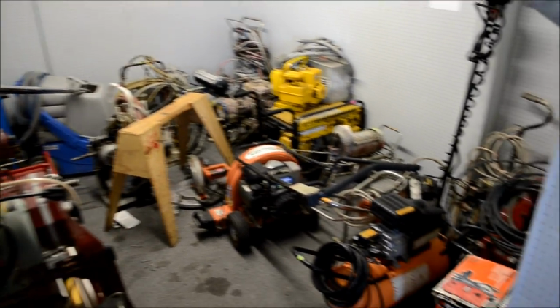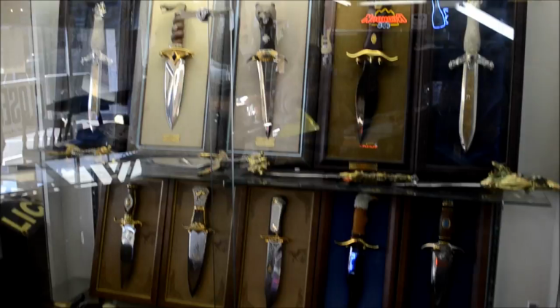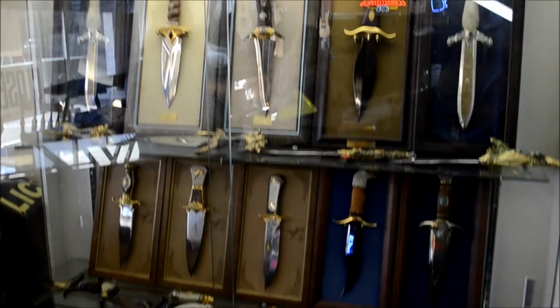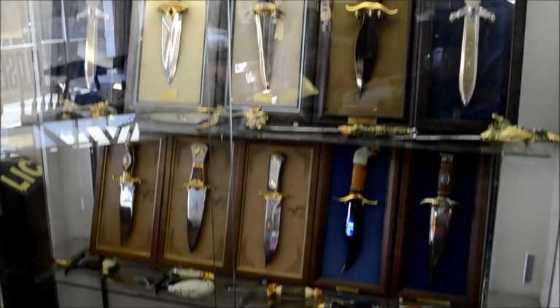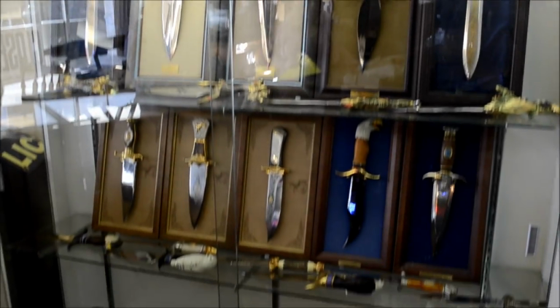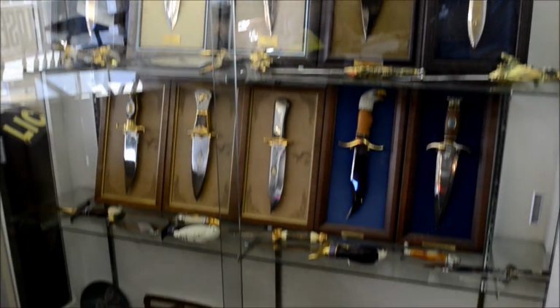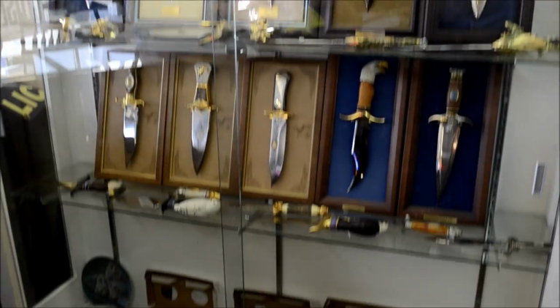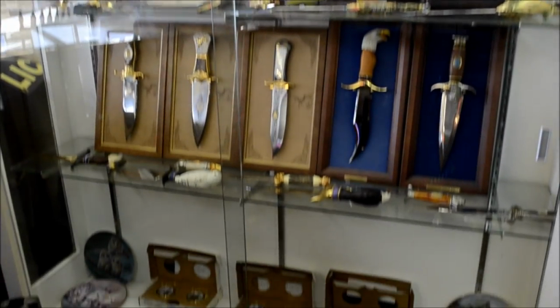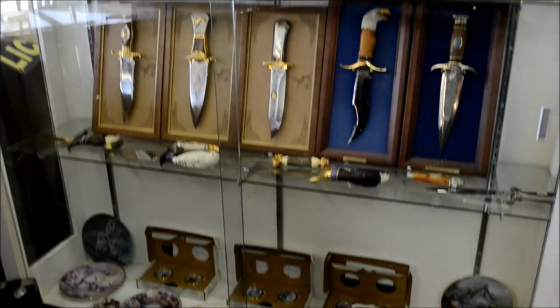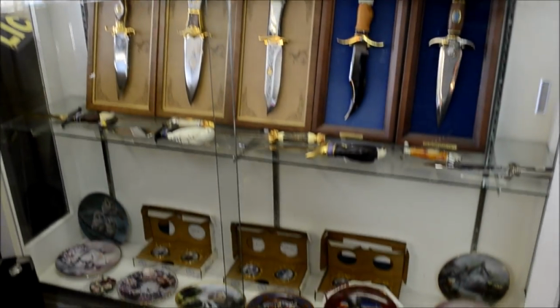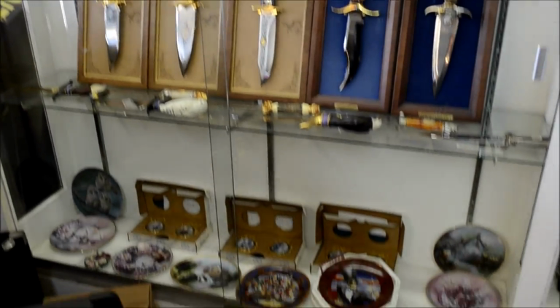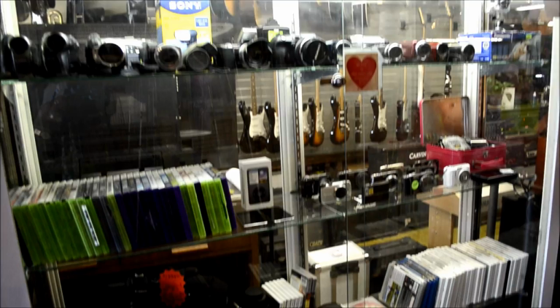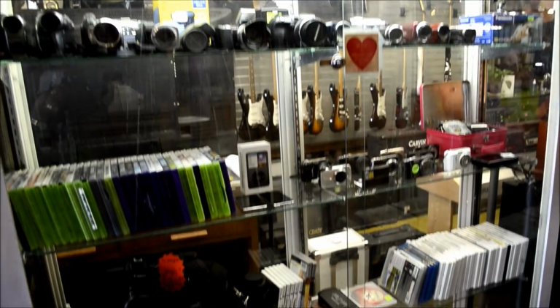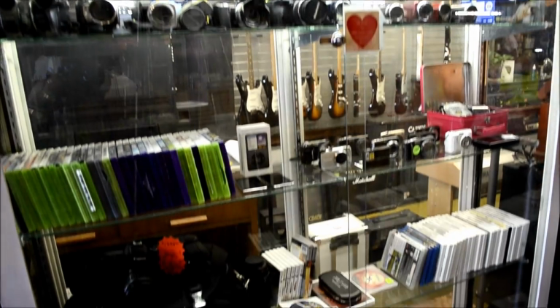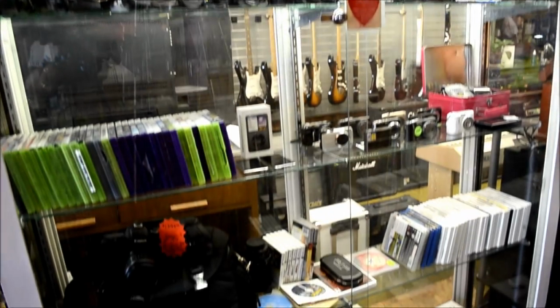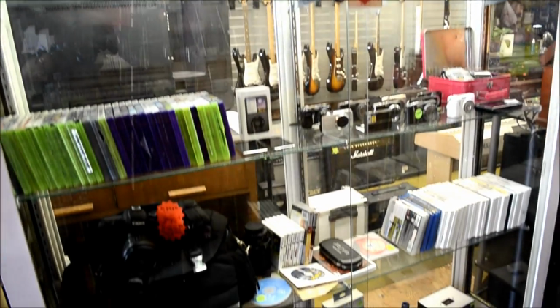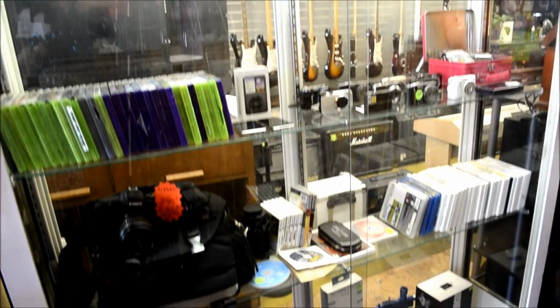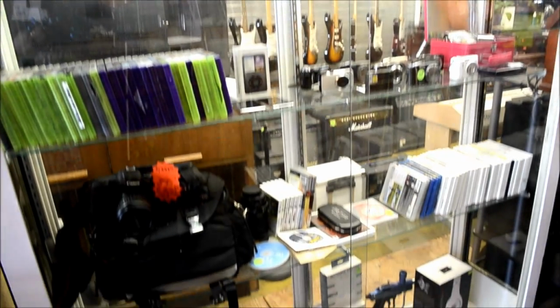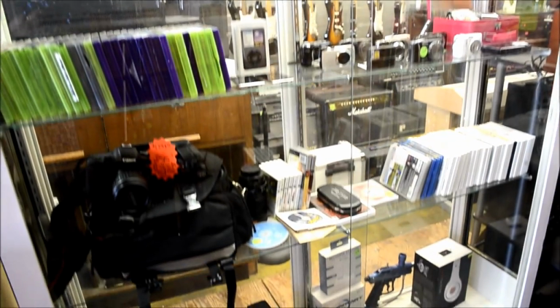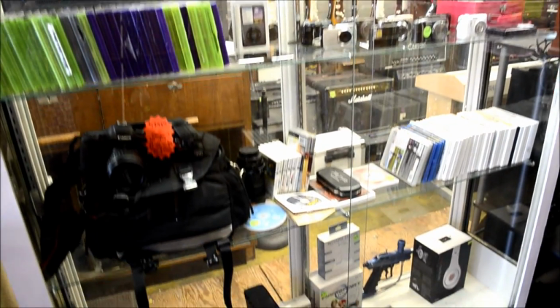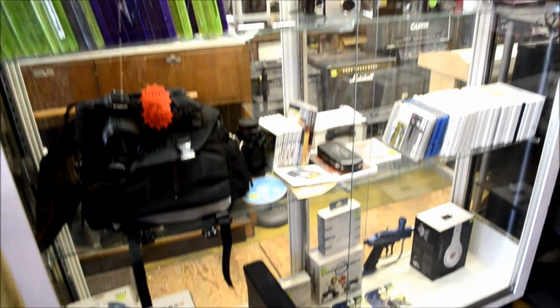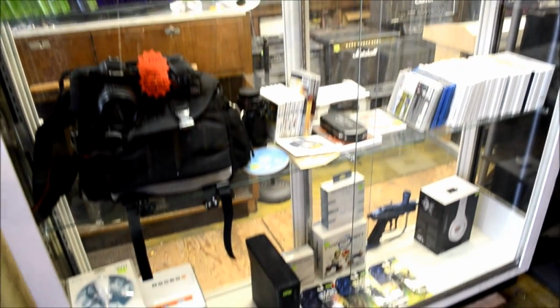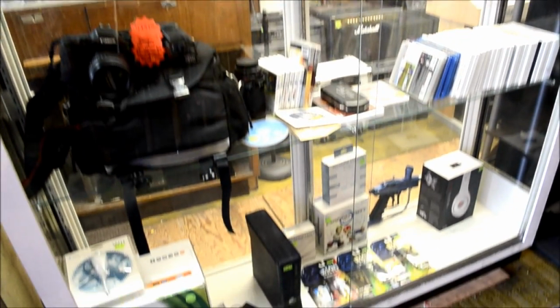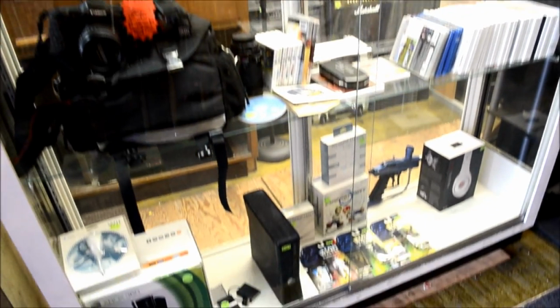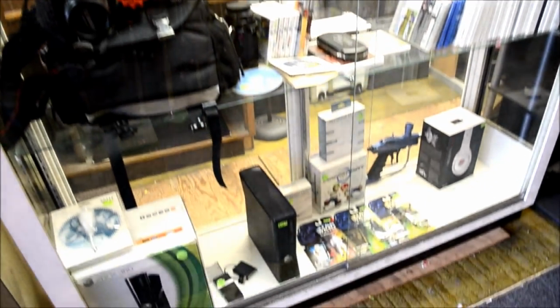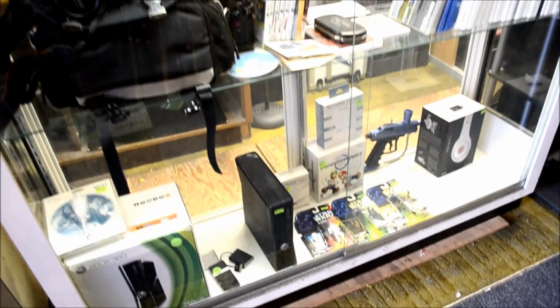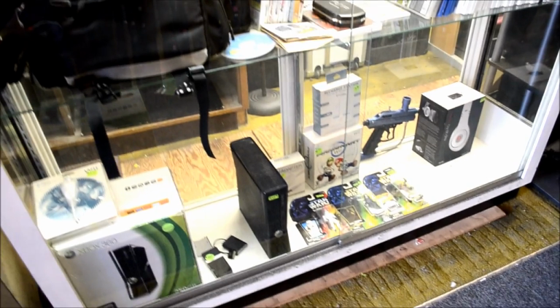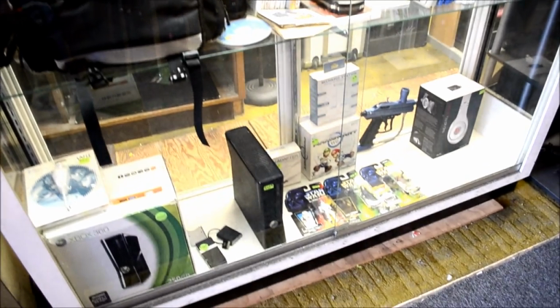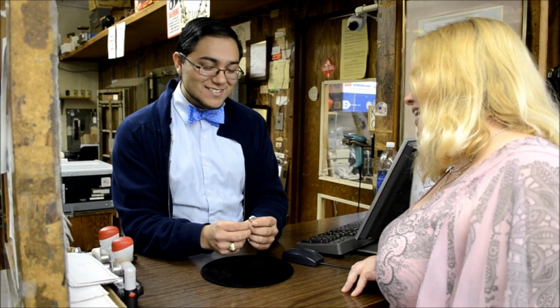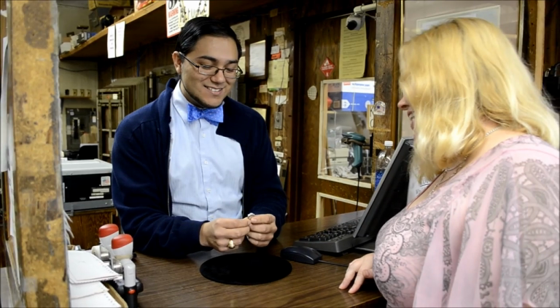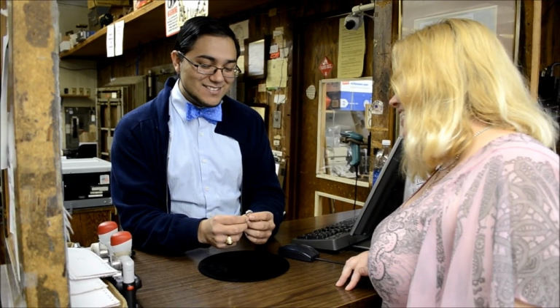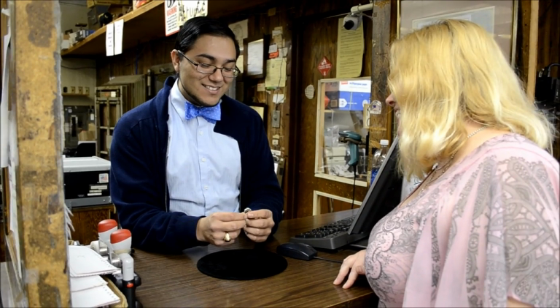Remember that A&V Pawn Shop, your buy-sell loan shop, pays you more for your items when you need a loan or would like to sell your gold, silver, or diamonds.